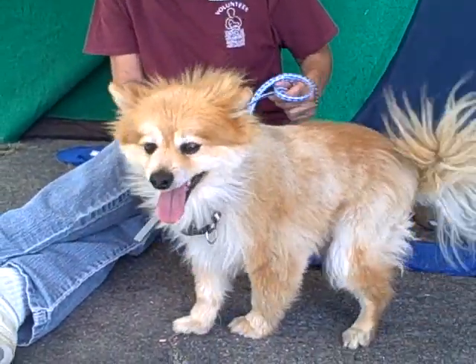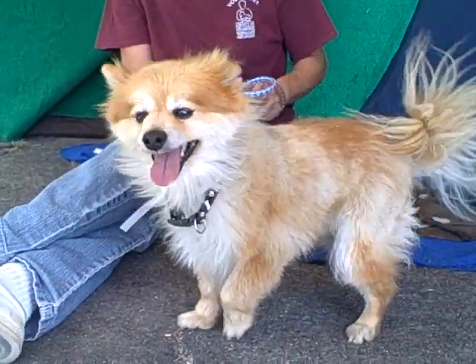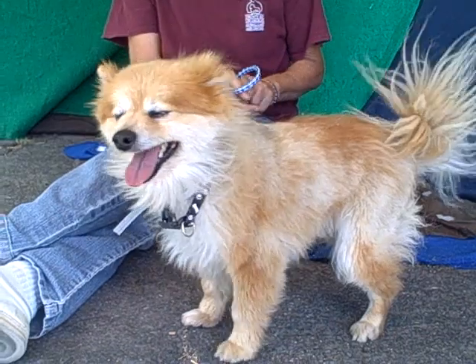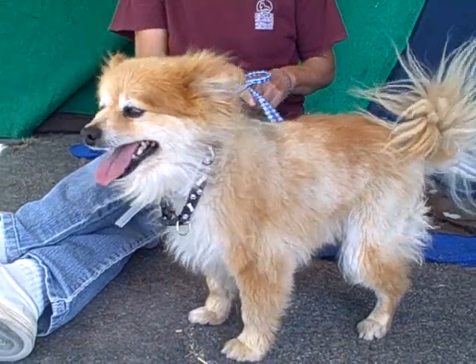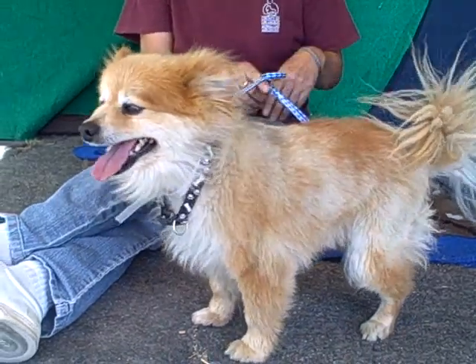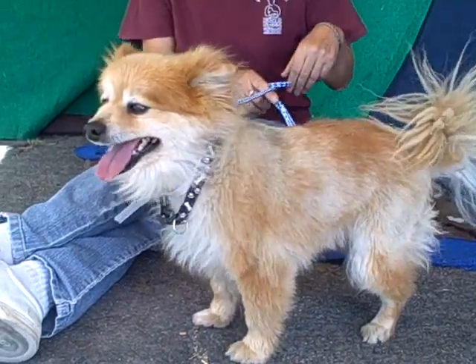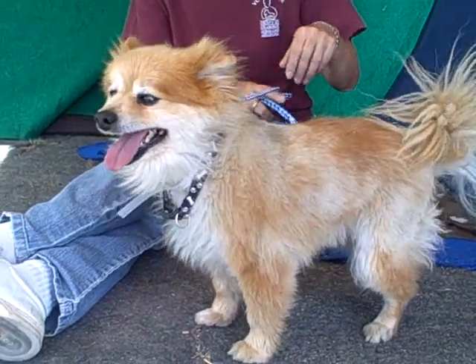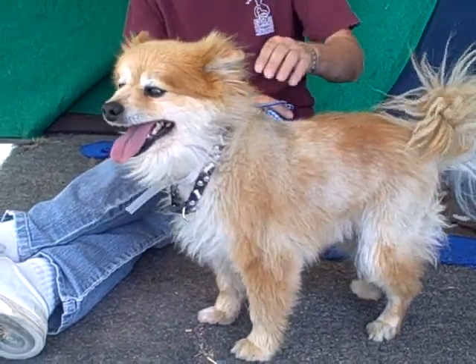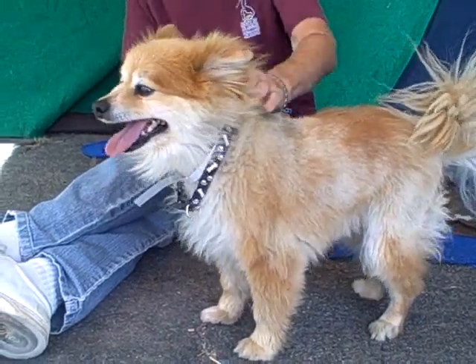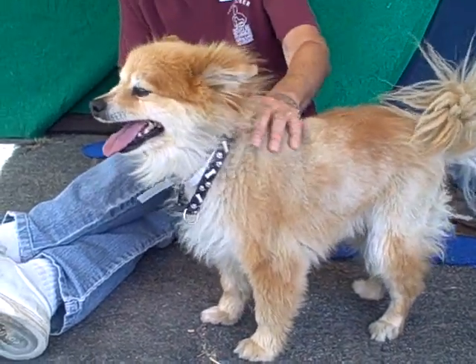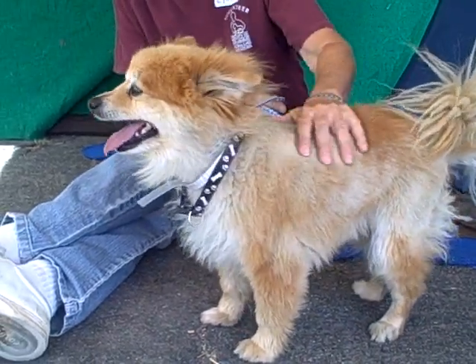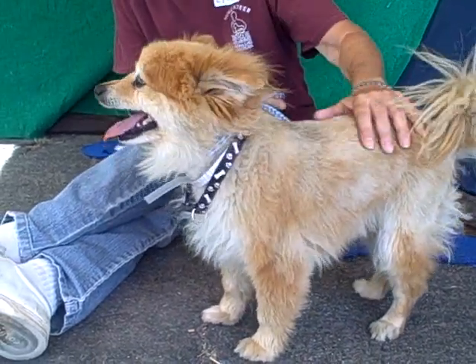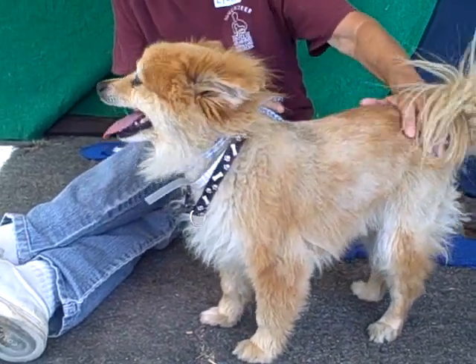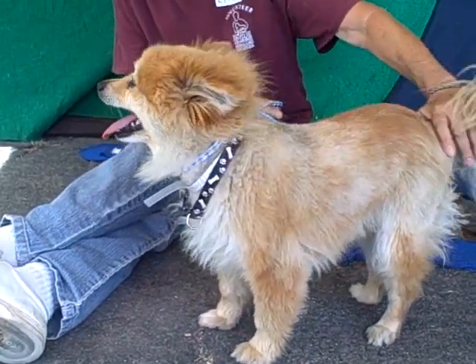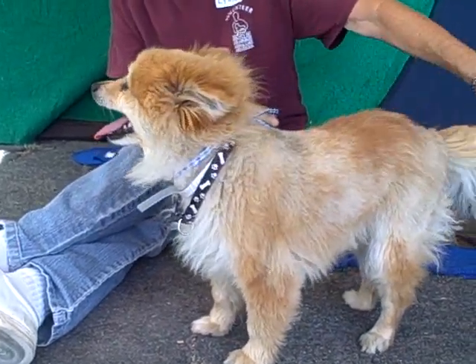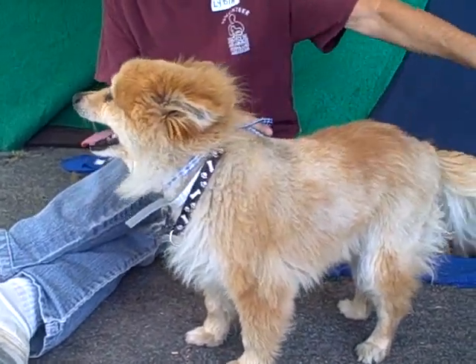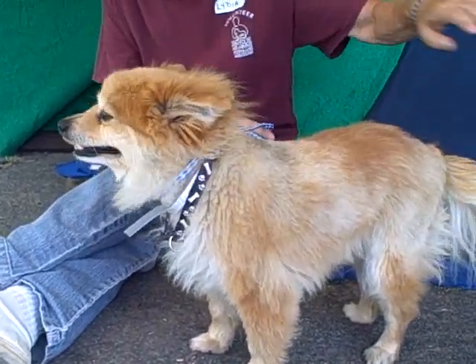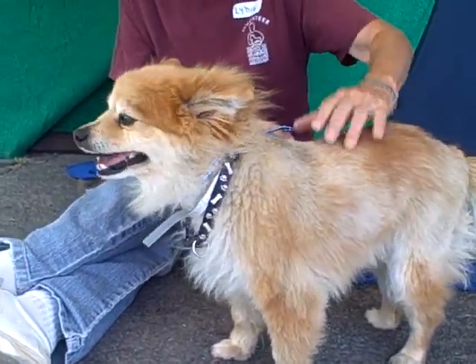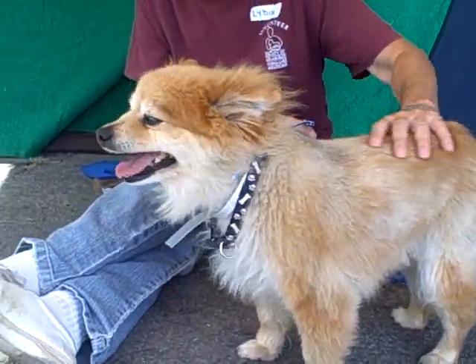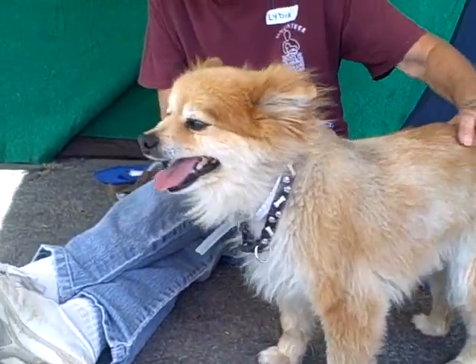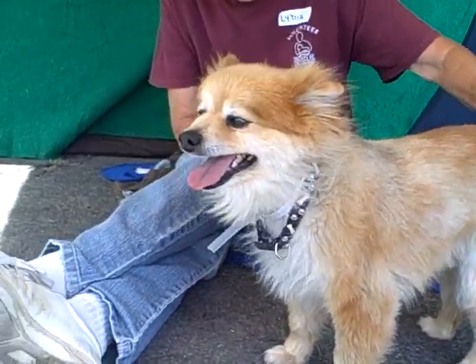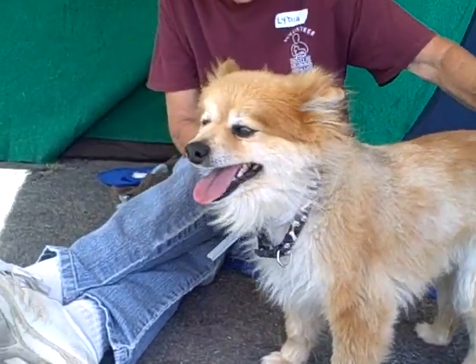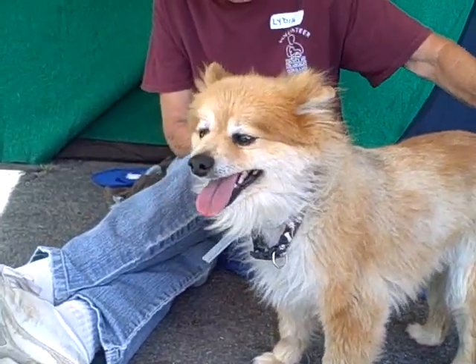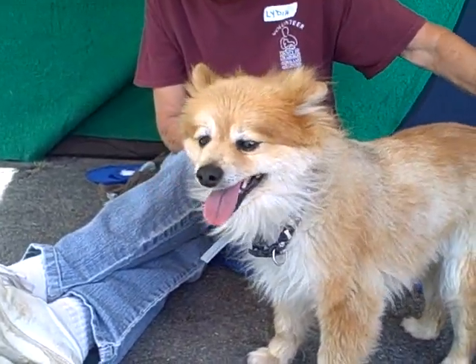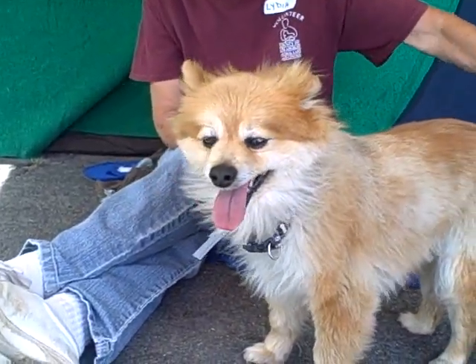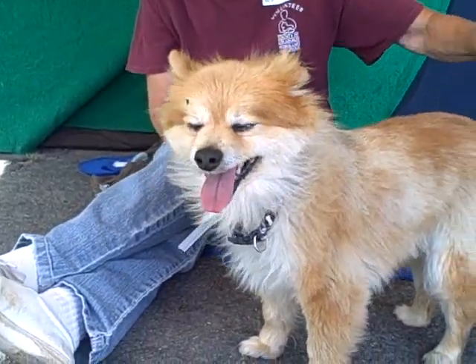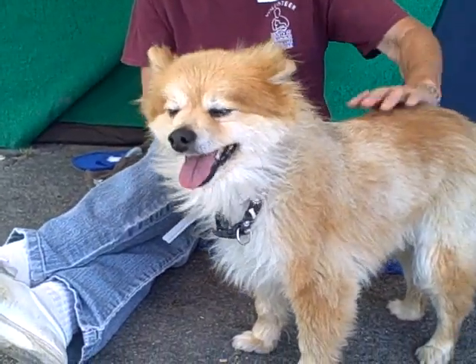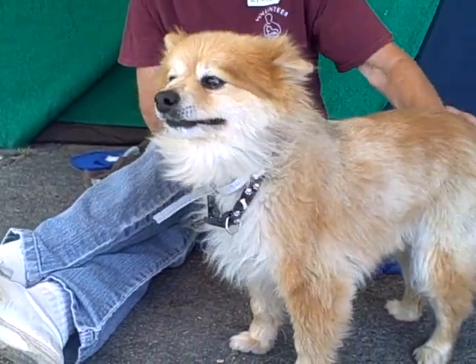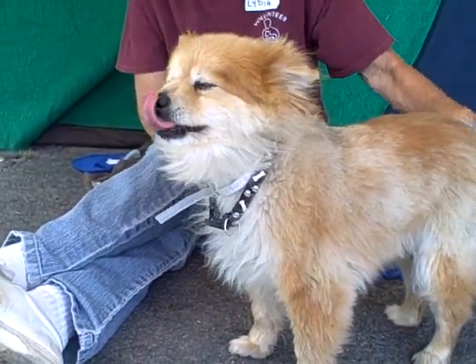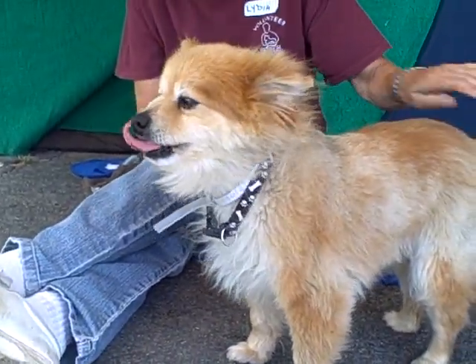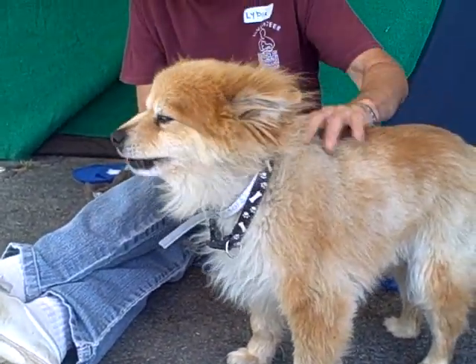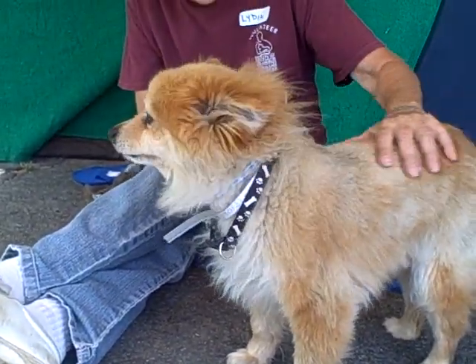So if you're not impressed enough already, you should be, because he is amazing and gorgeous.